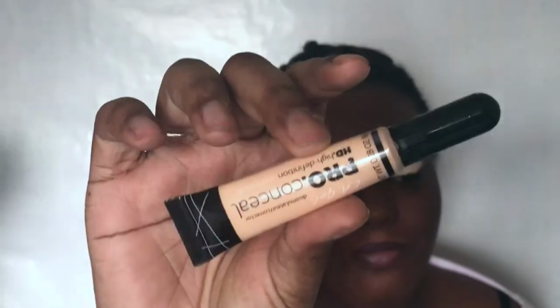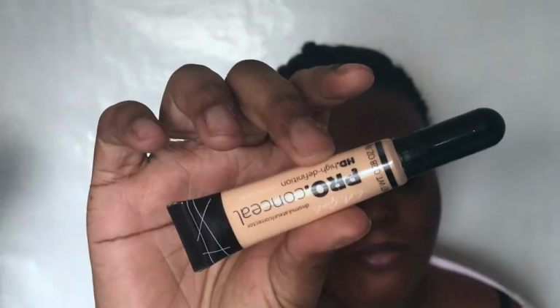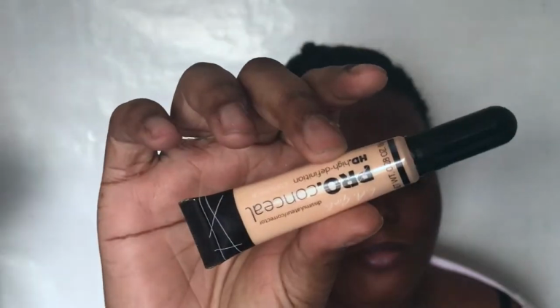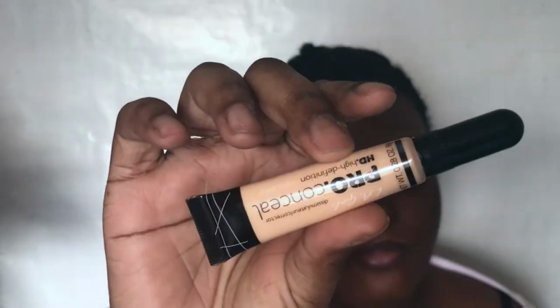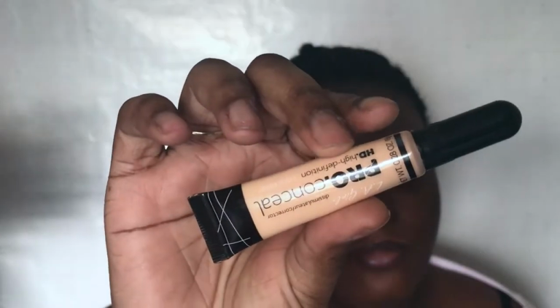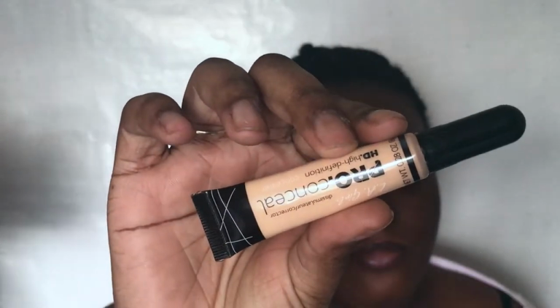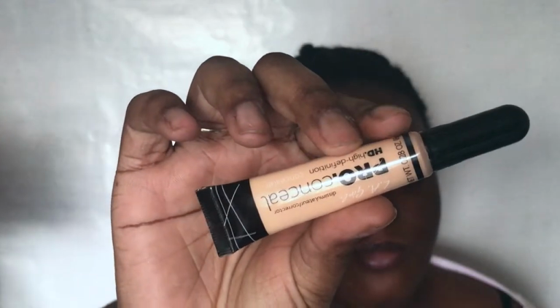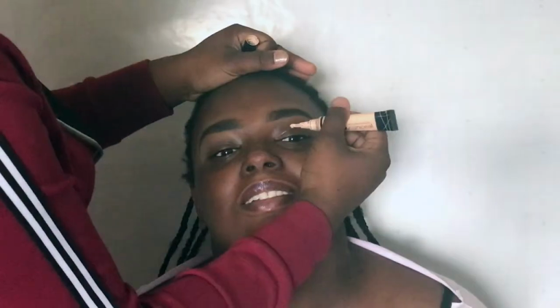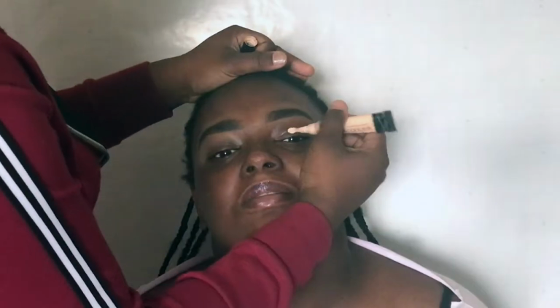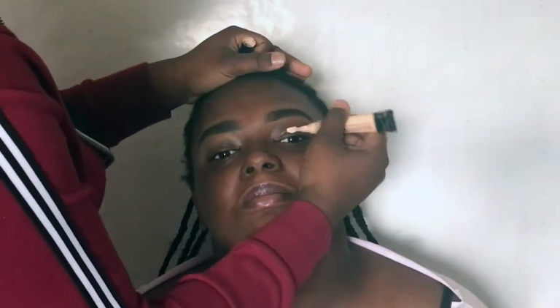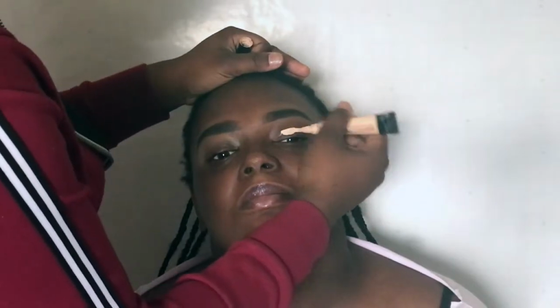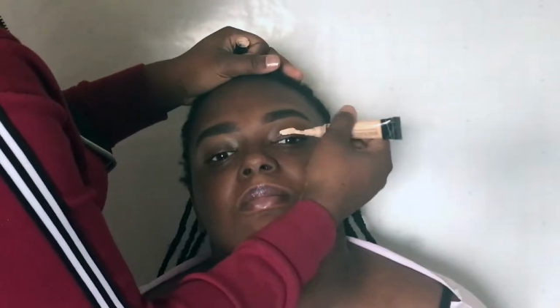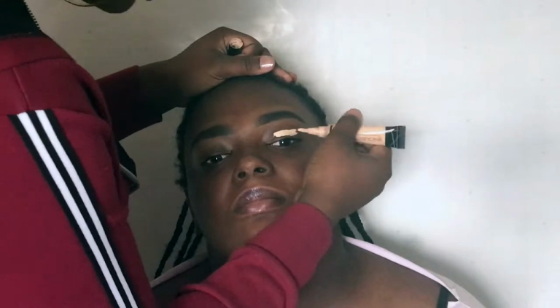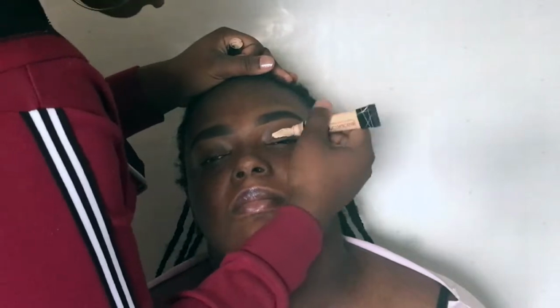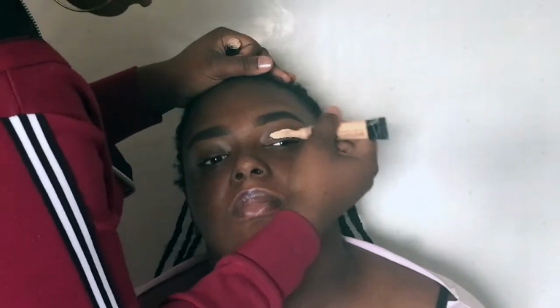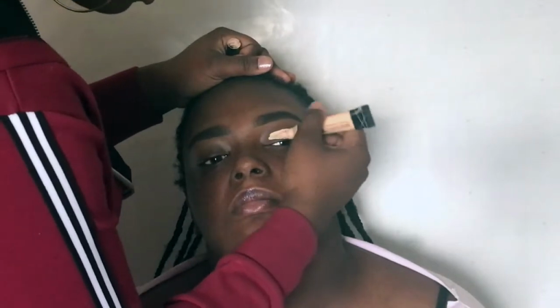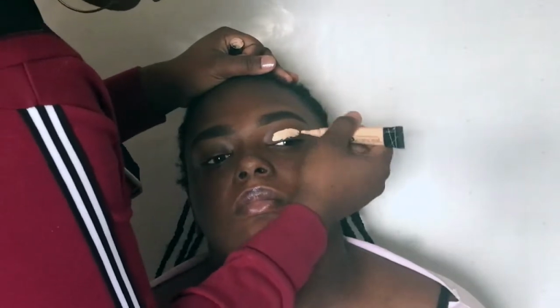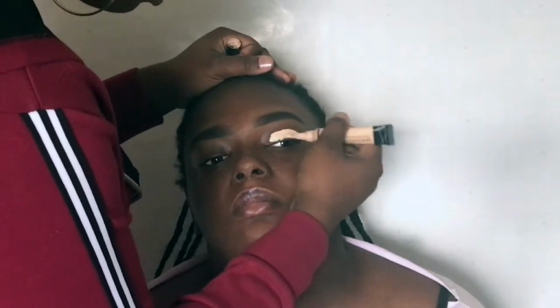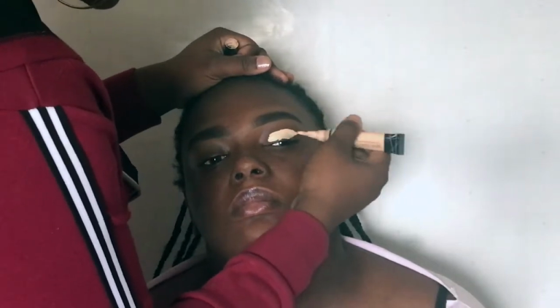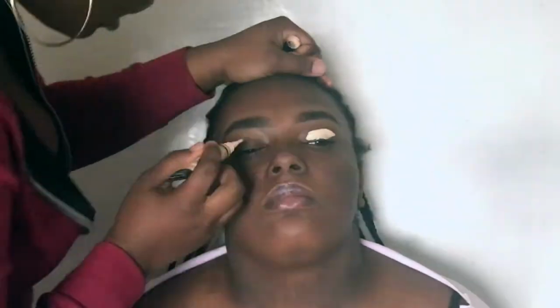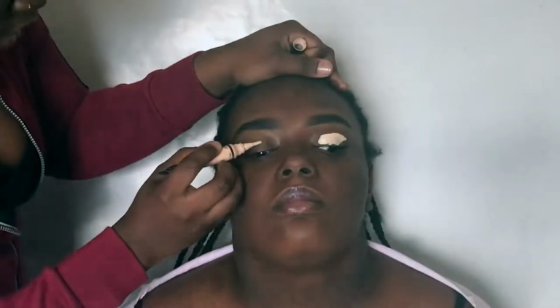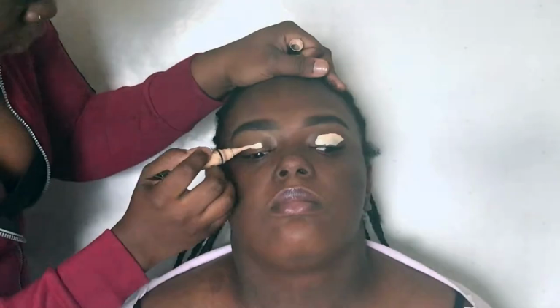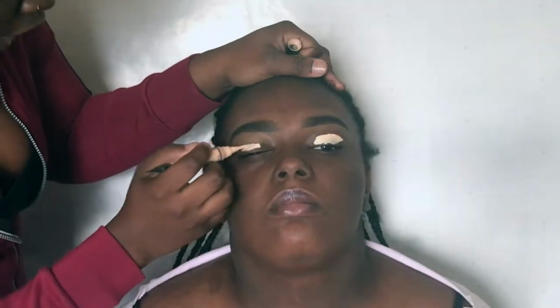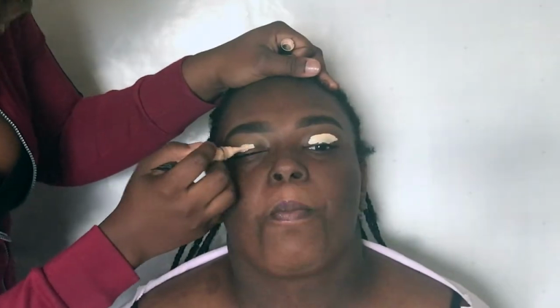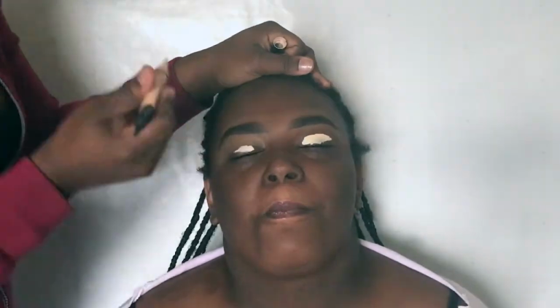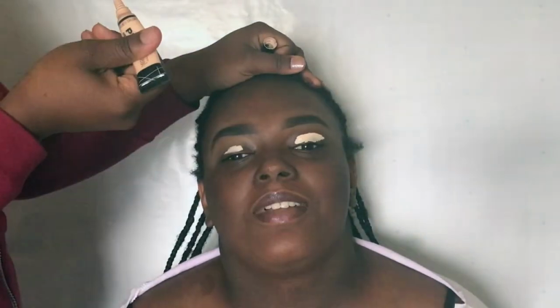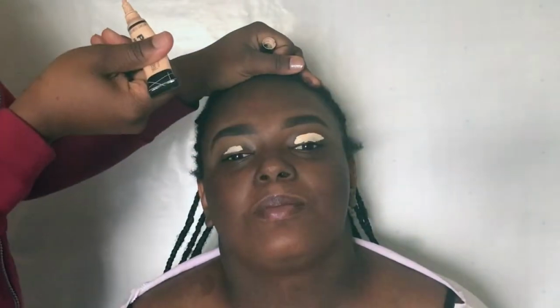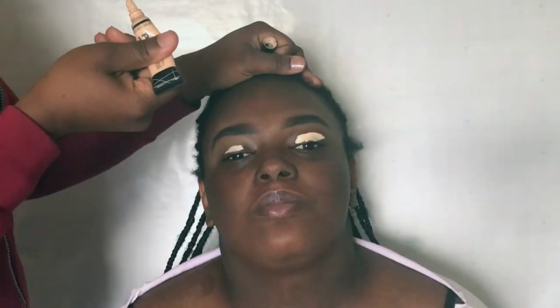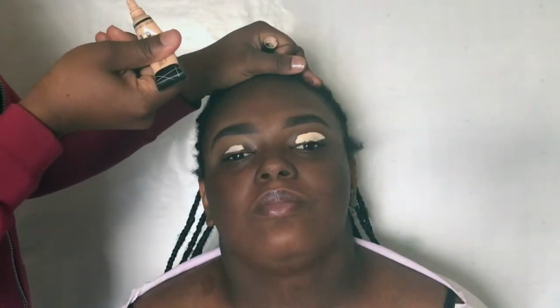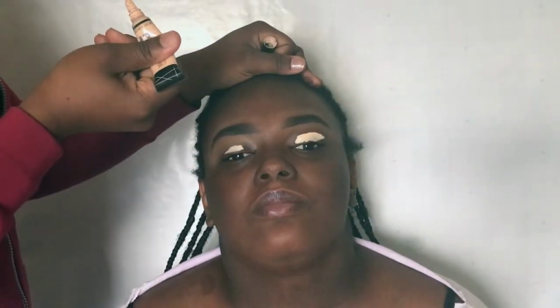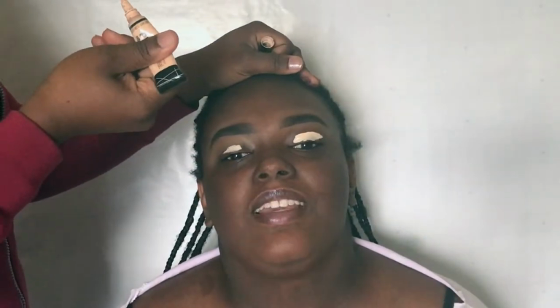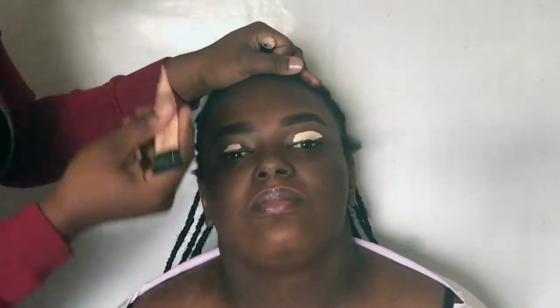For eyeshadow base, she took the LA Girl Pro Concealer in the shade Porcelain and then set it with the Laura Mercier Setting Powder.